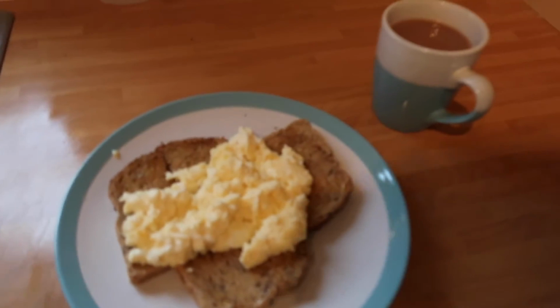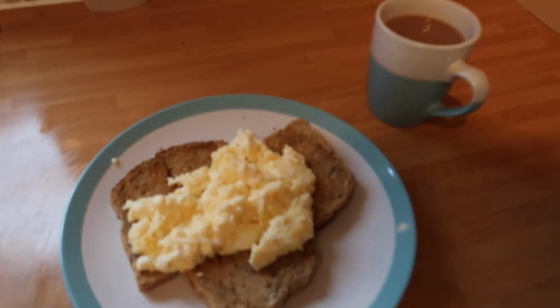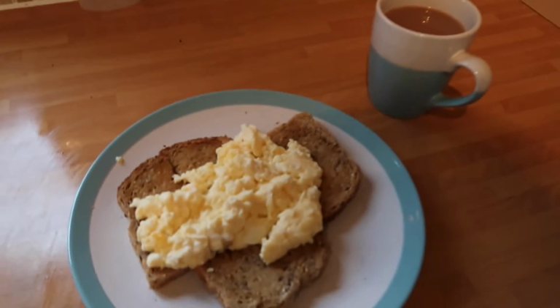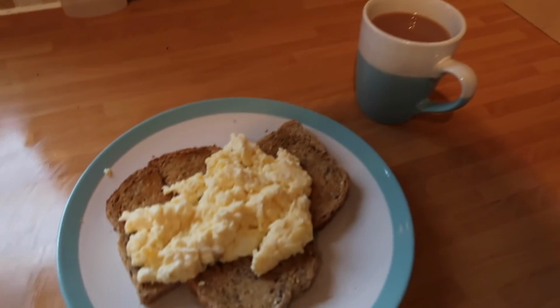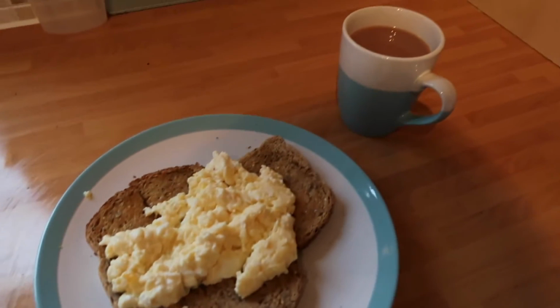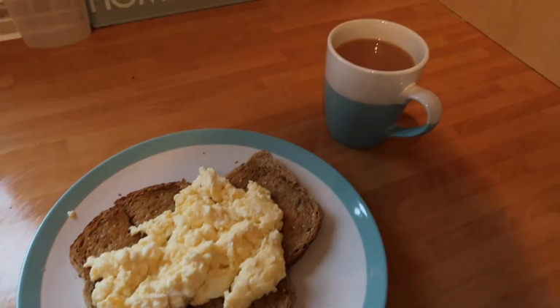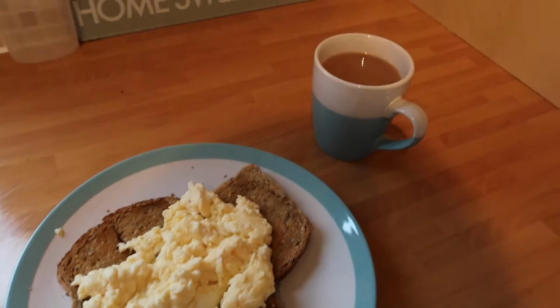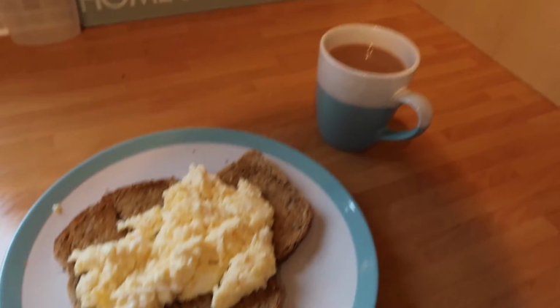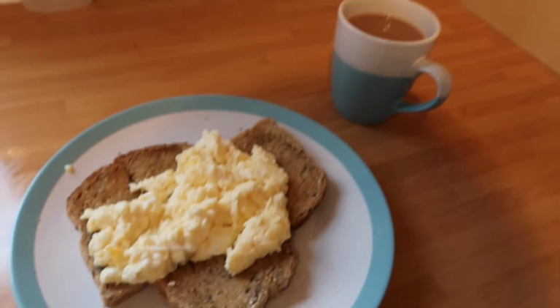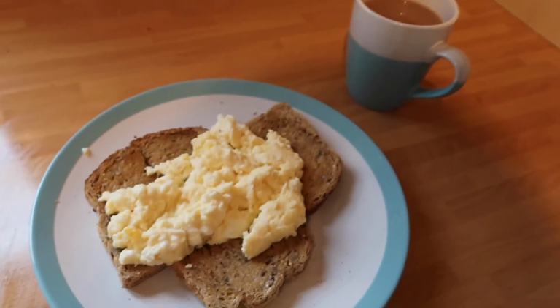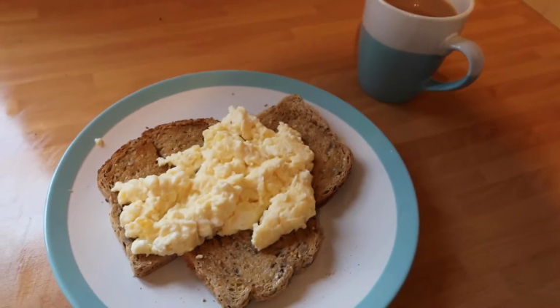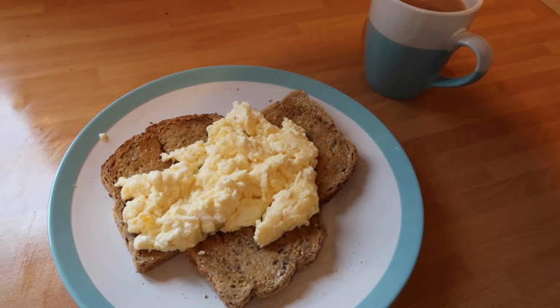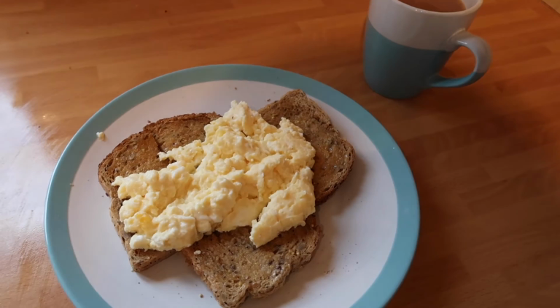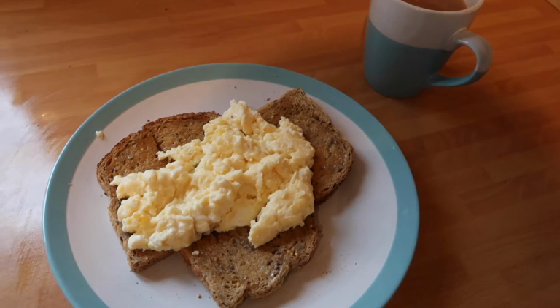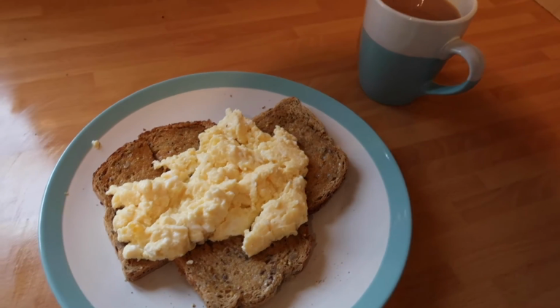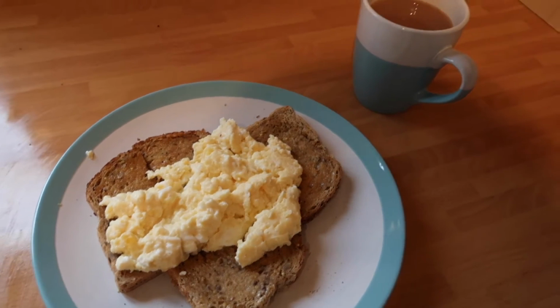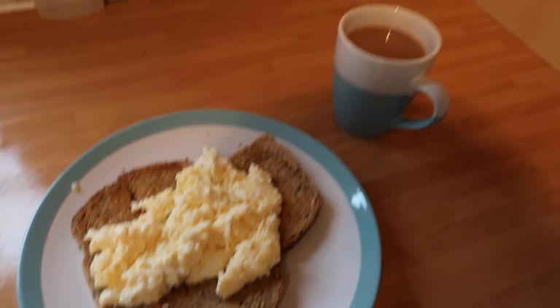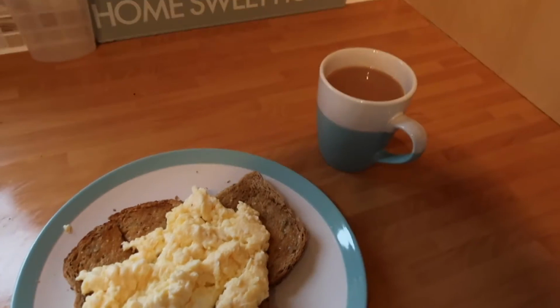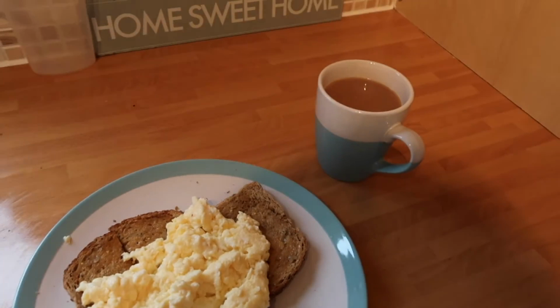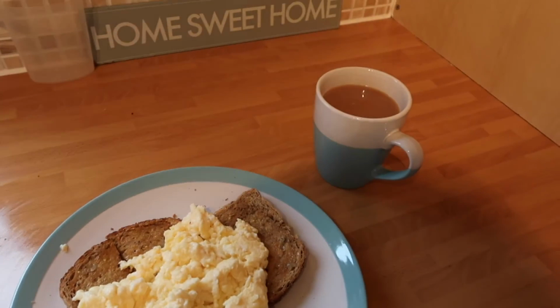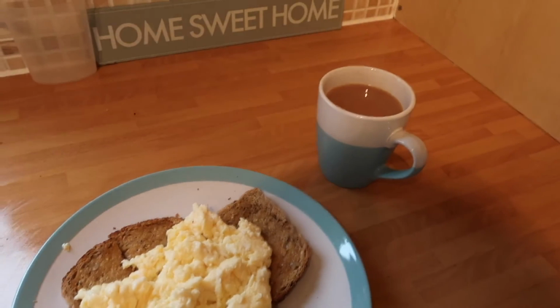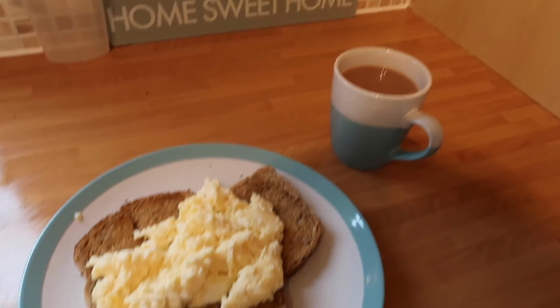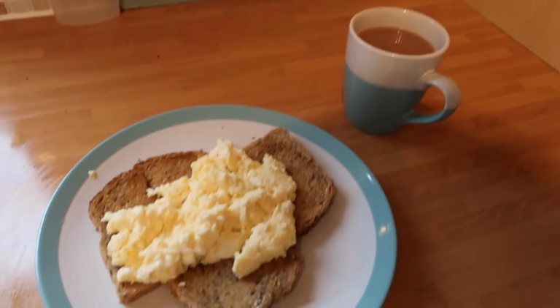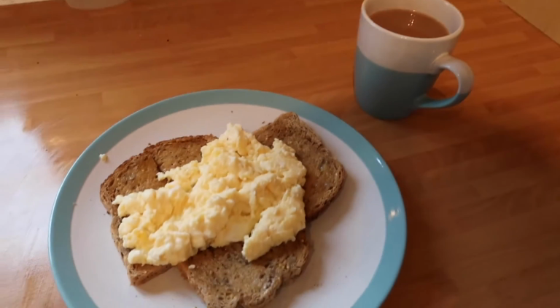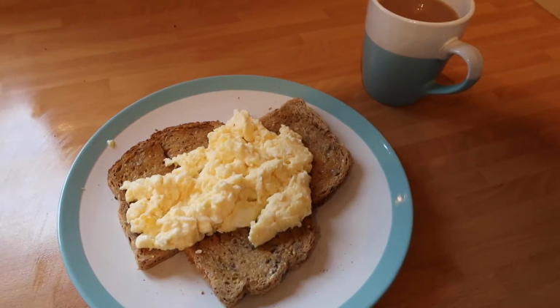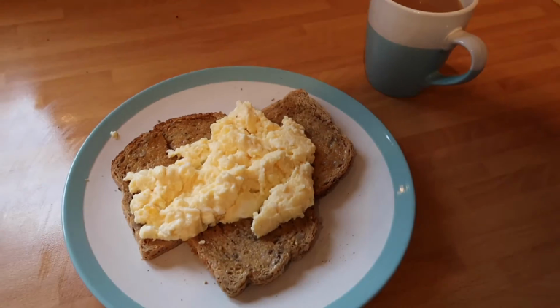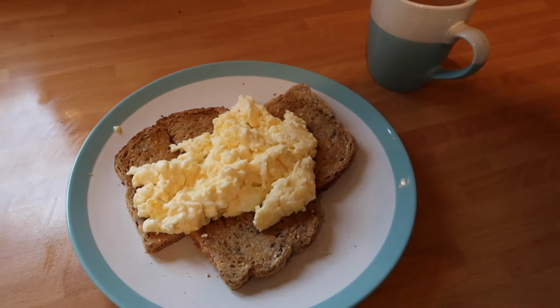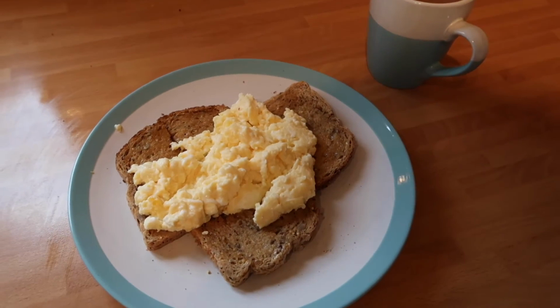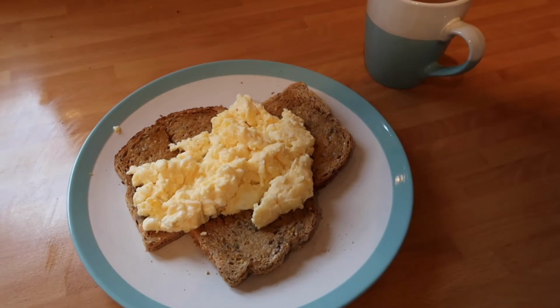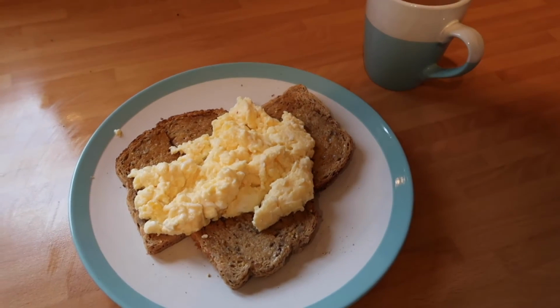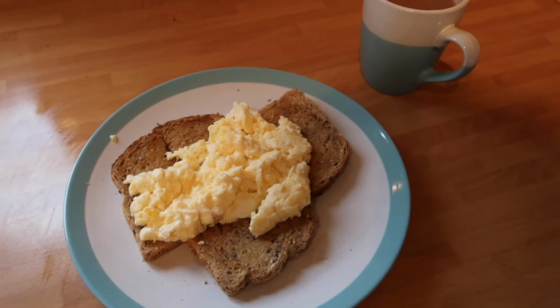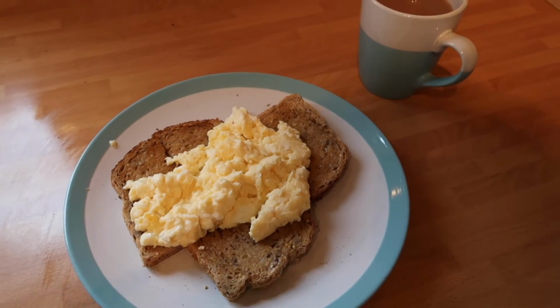There we go — tea, scrambled eggs, toast. Perfect lunch. Now I'm going to go and enjoy.